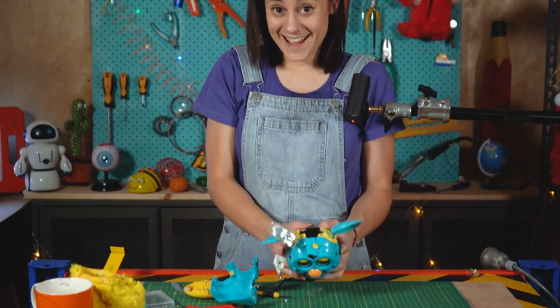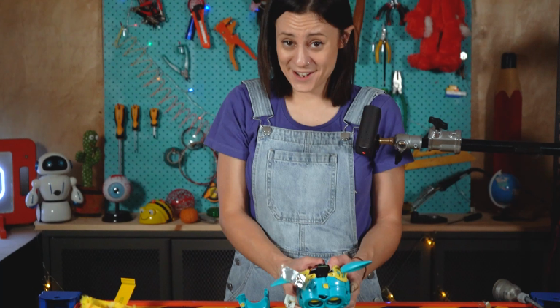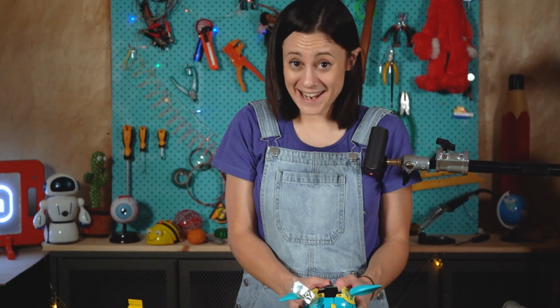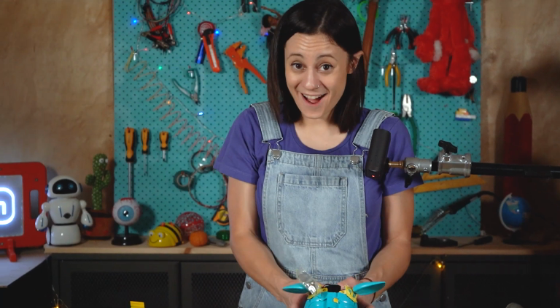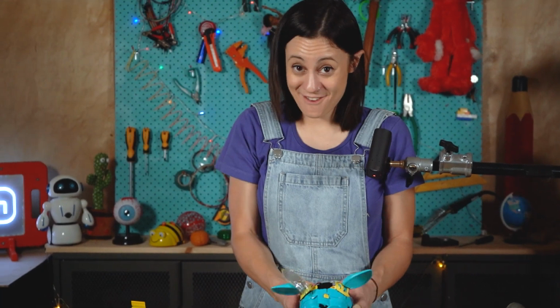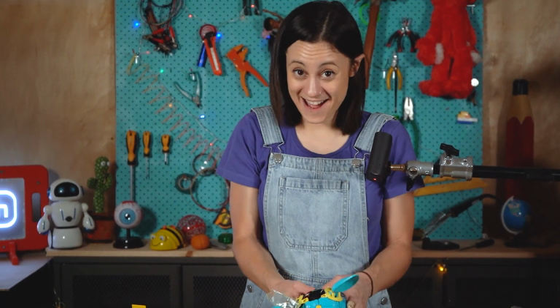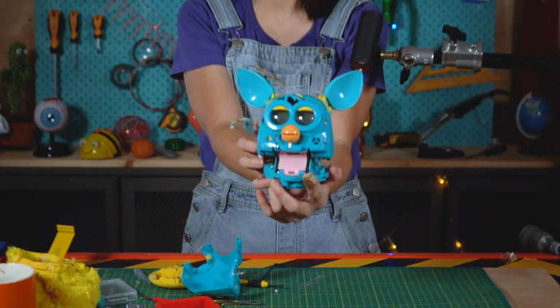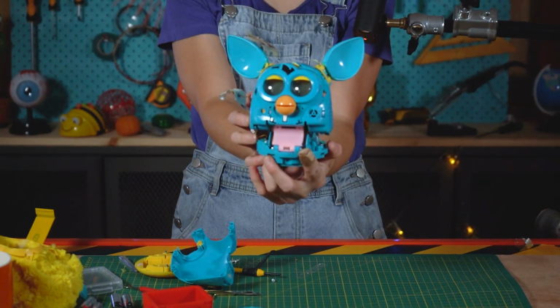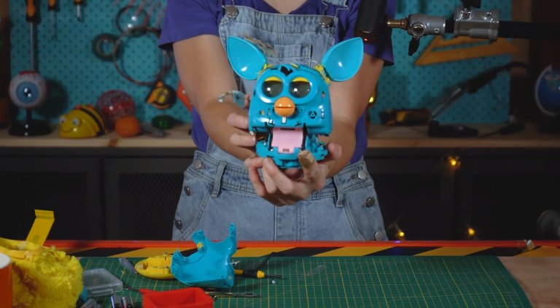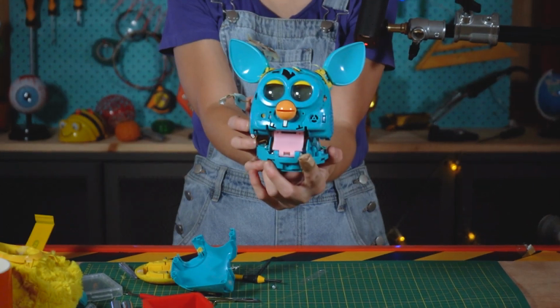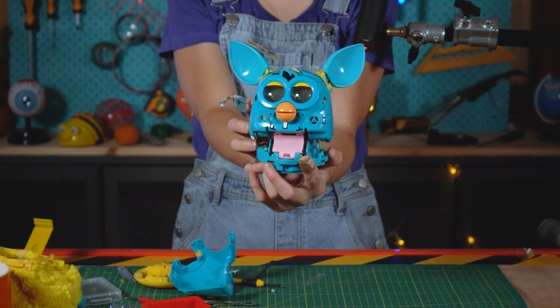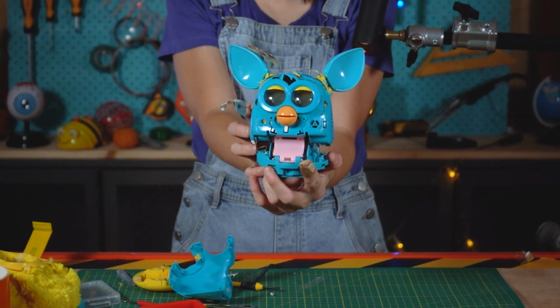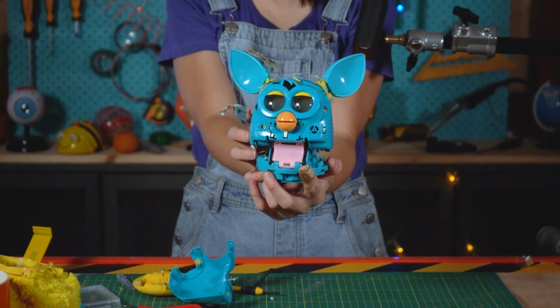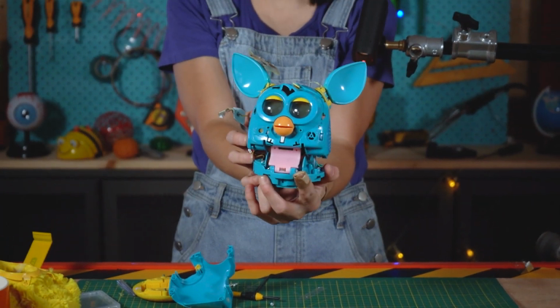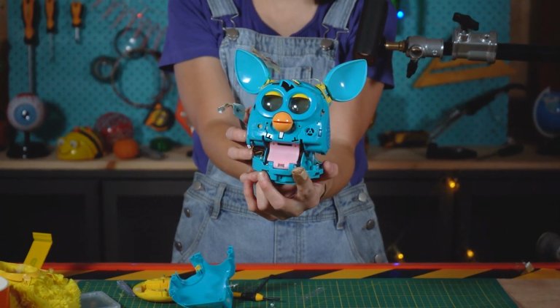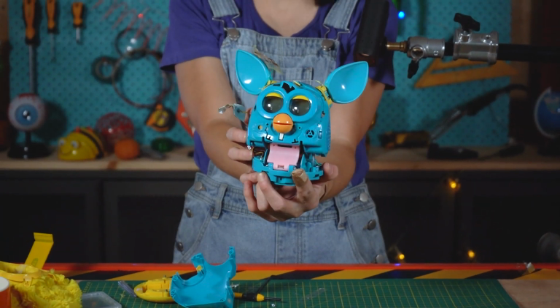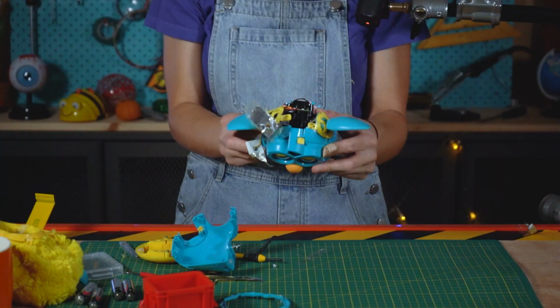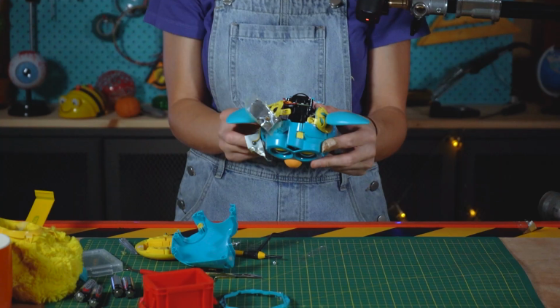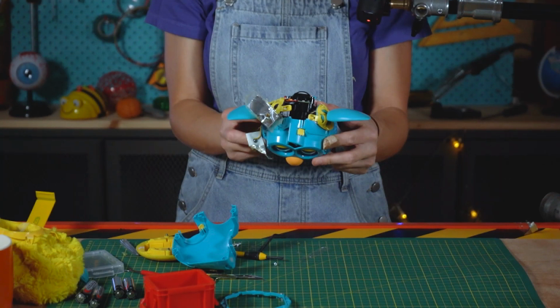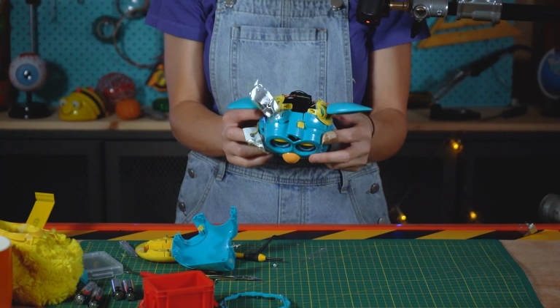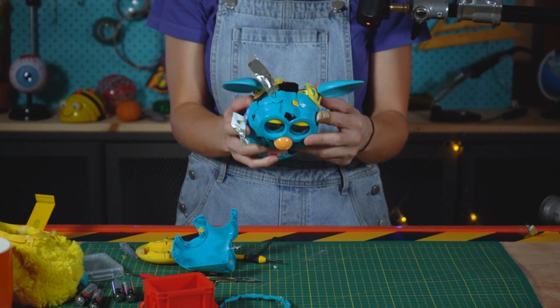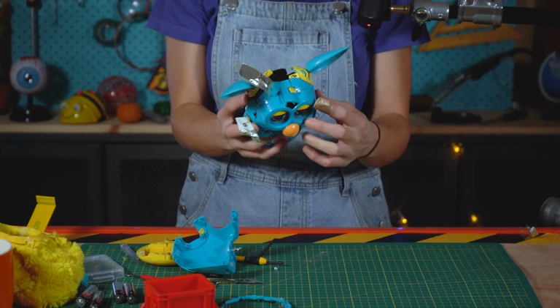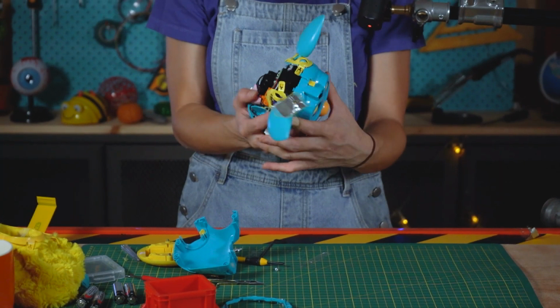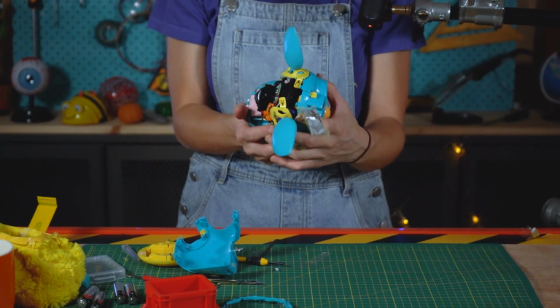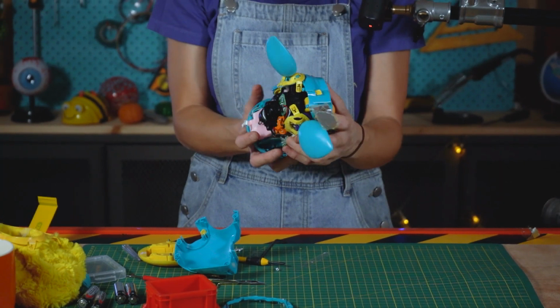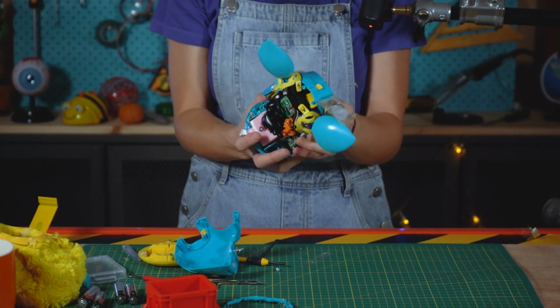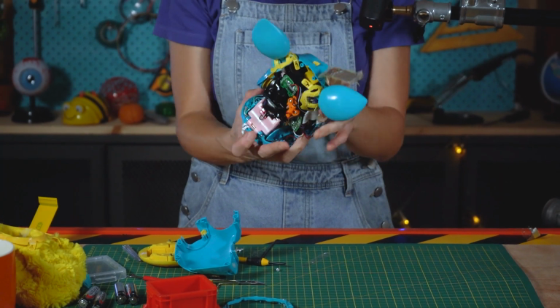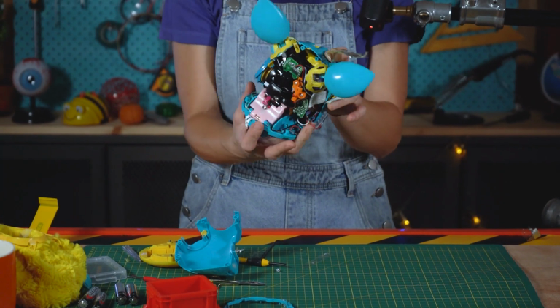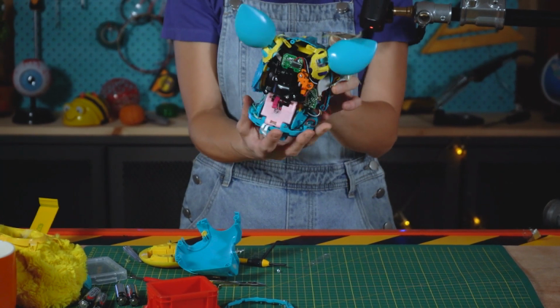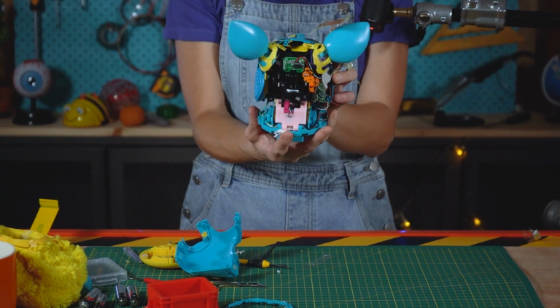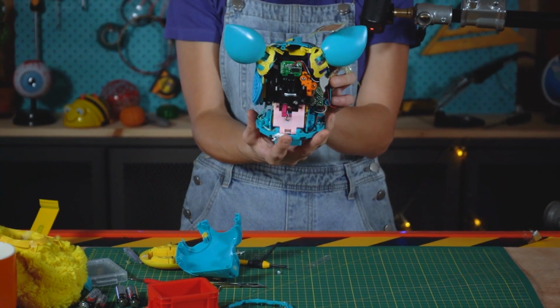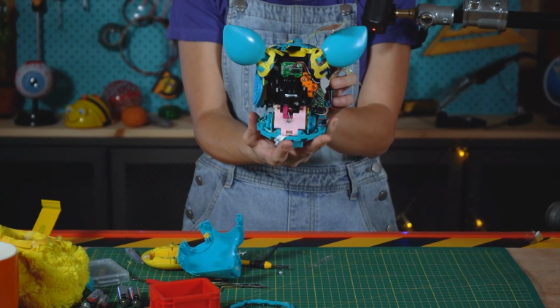And we have our skinned Furby. That is awesome.